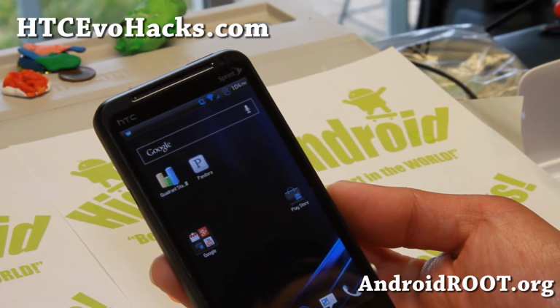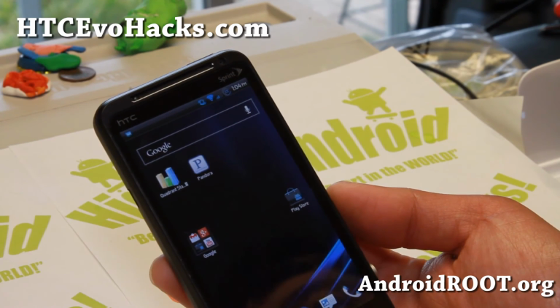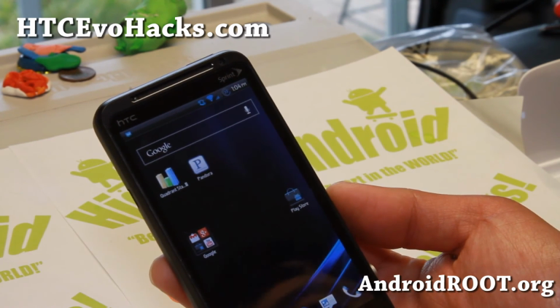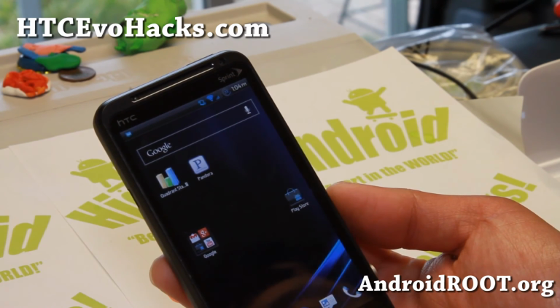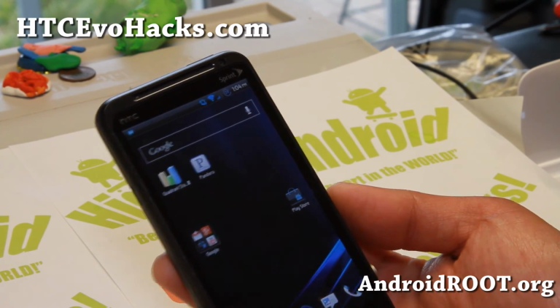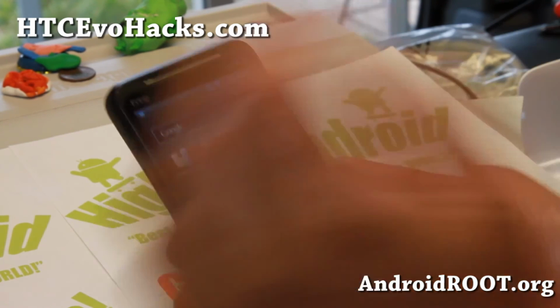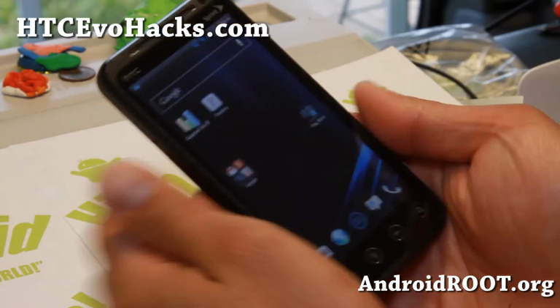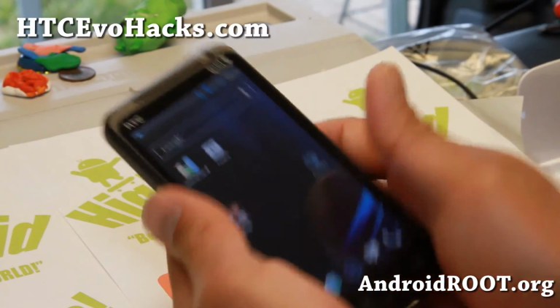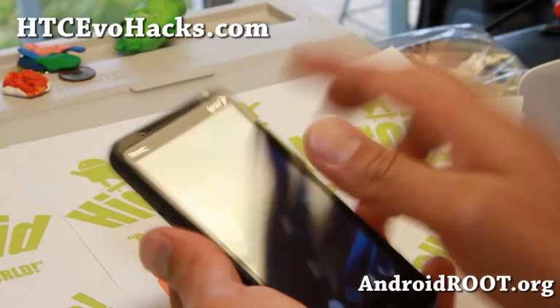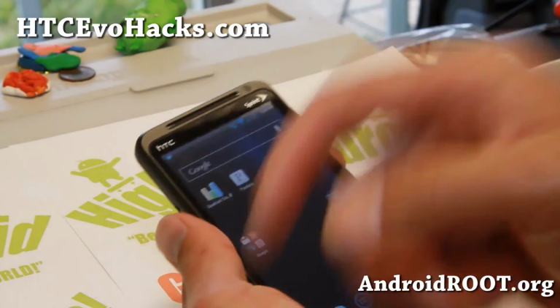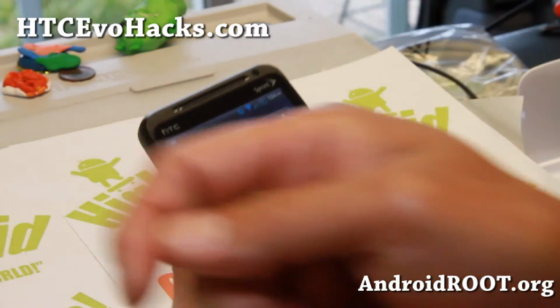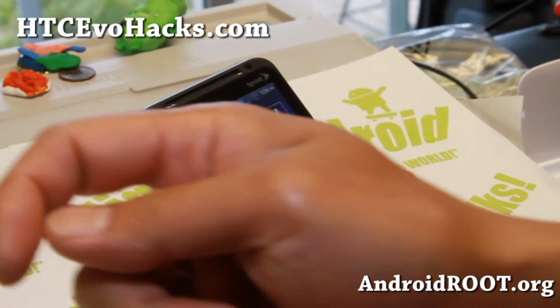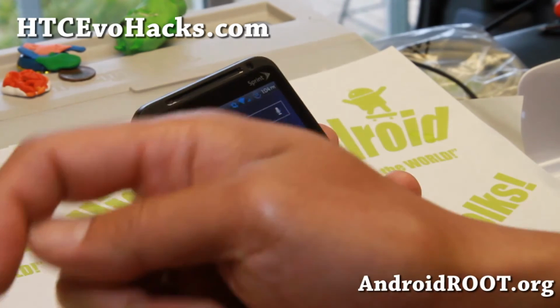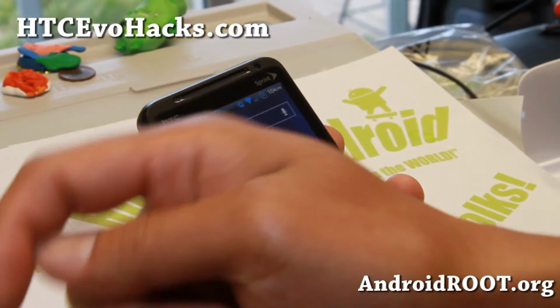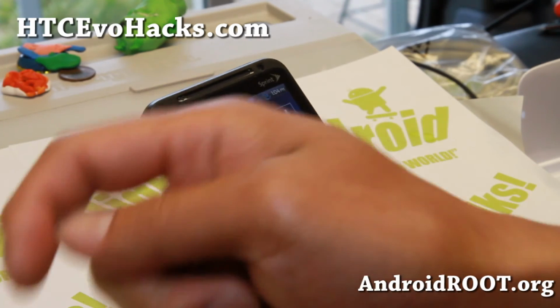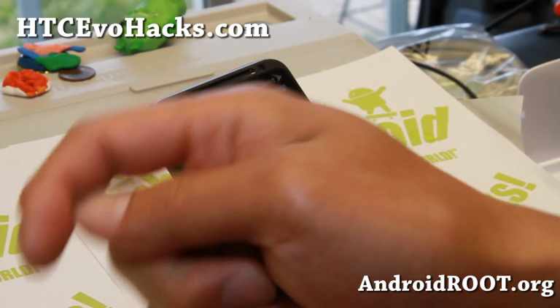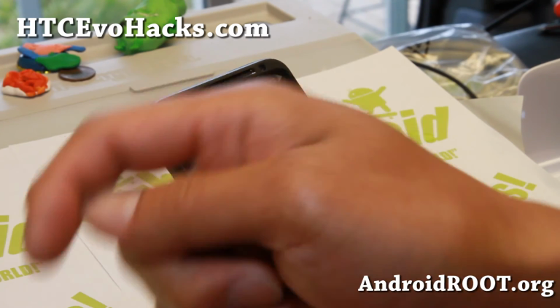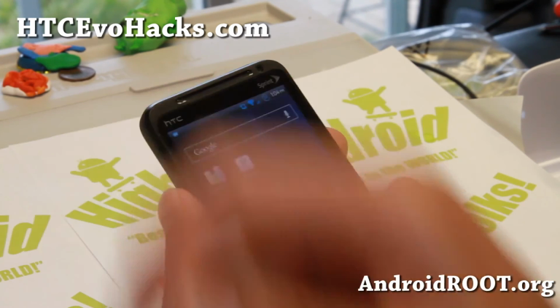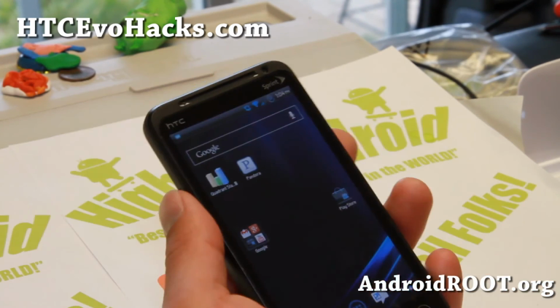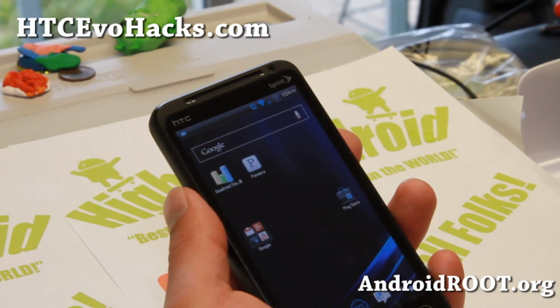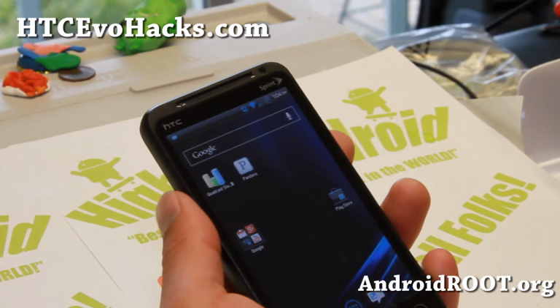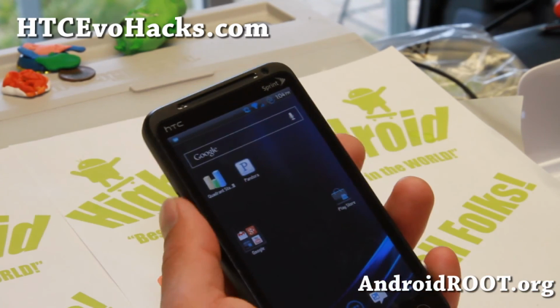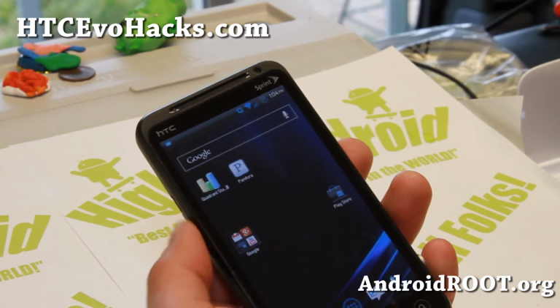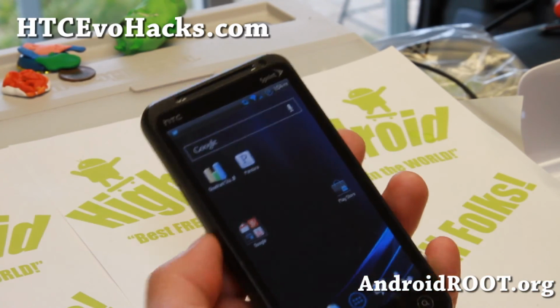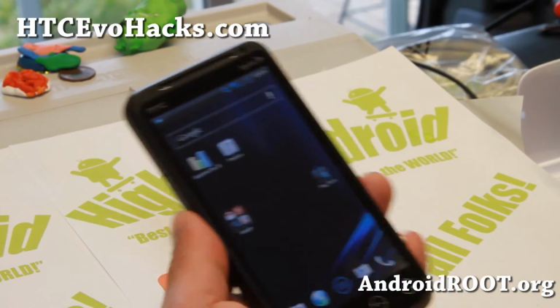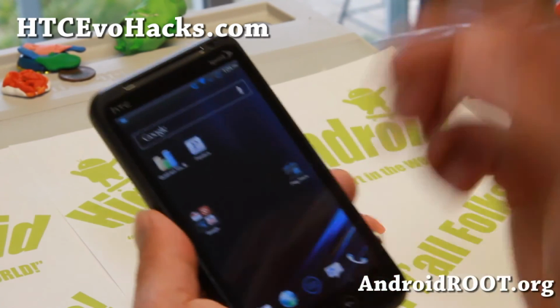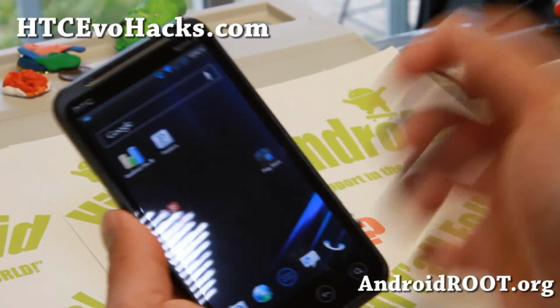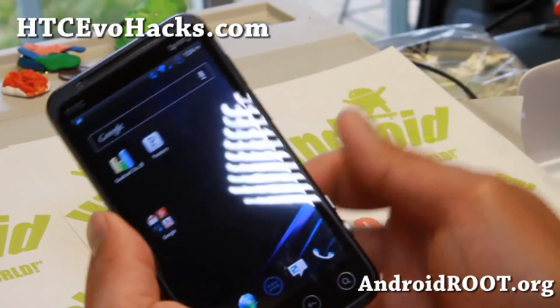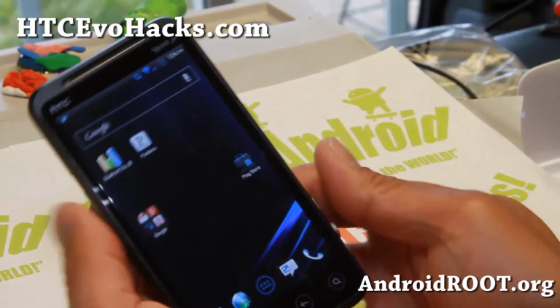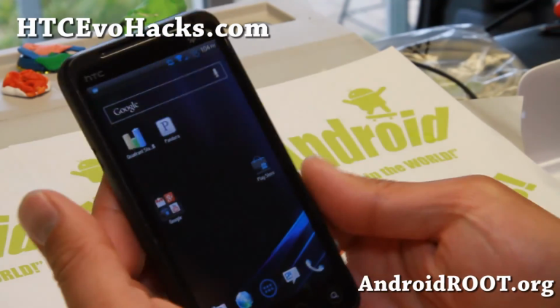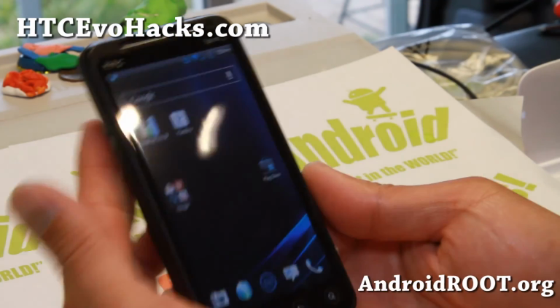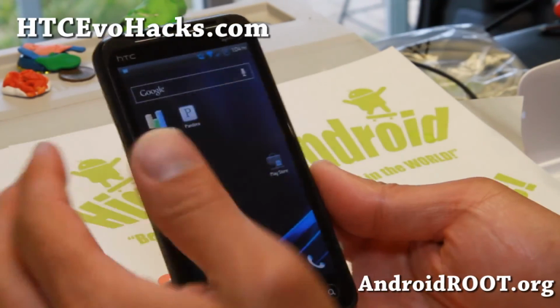And yeah, if you're on YouTube please hit that like button and the subscribe button. I will see you guys soon.